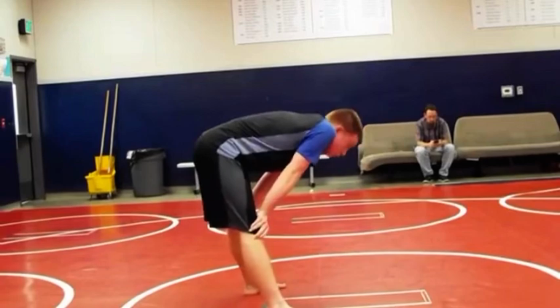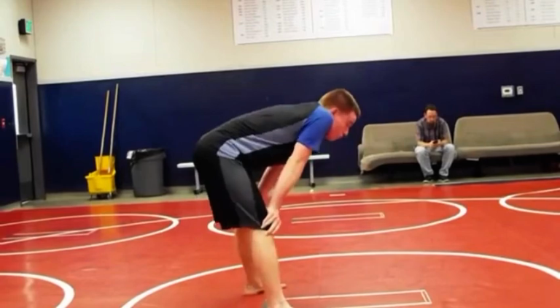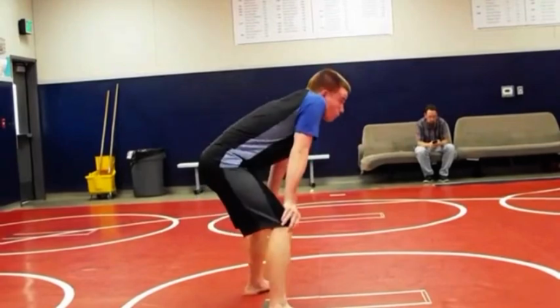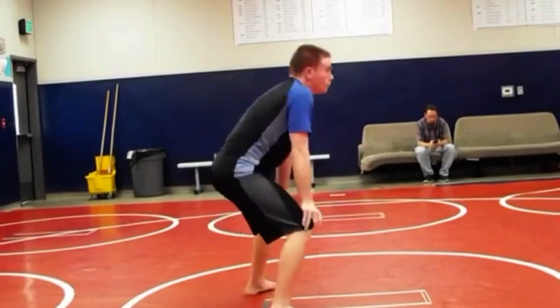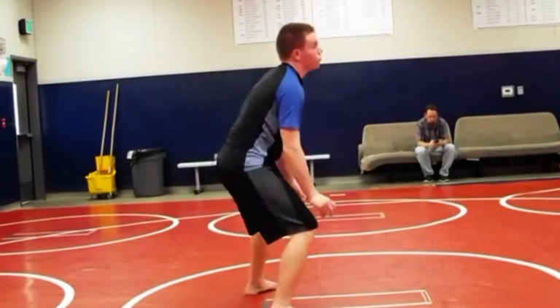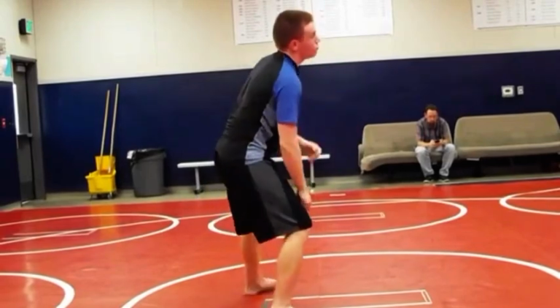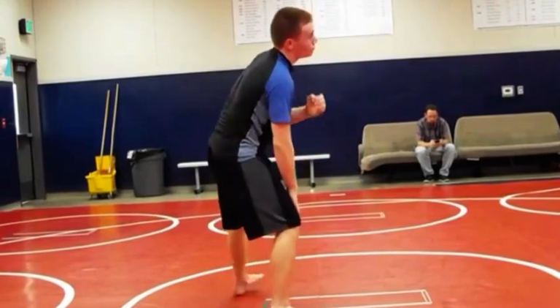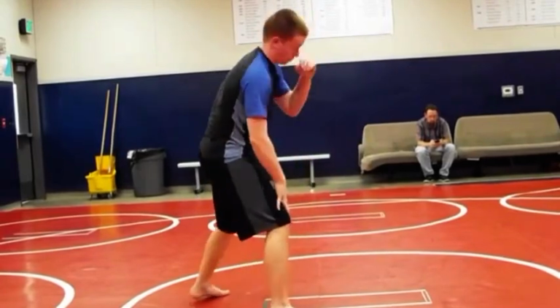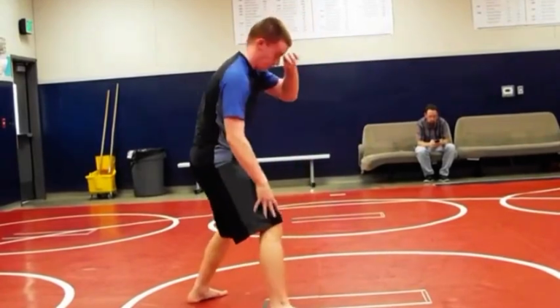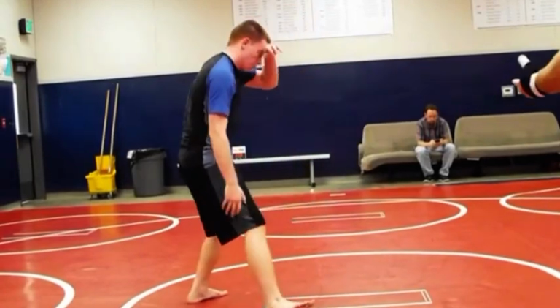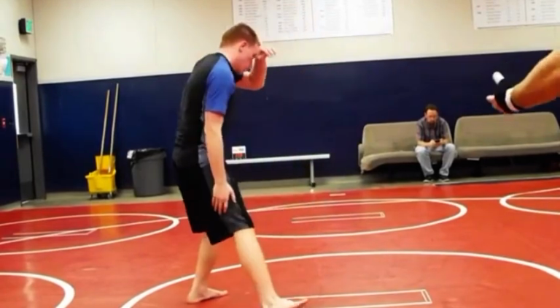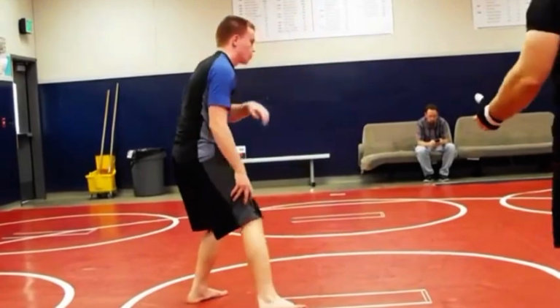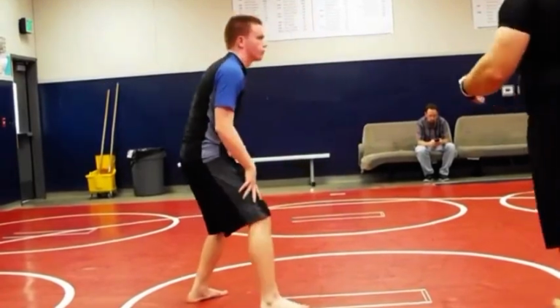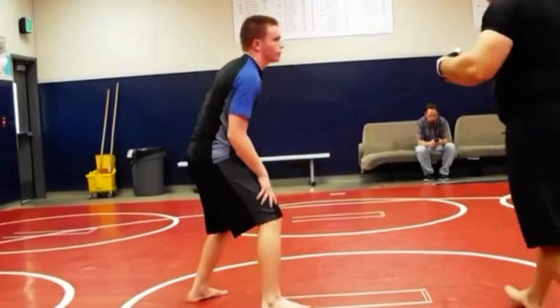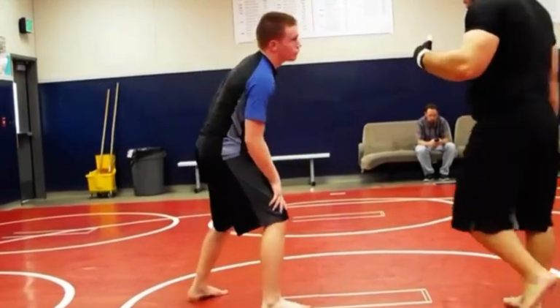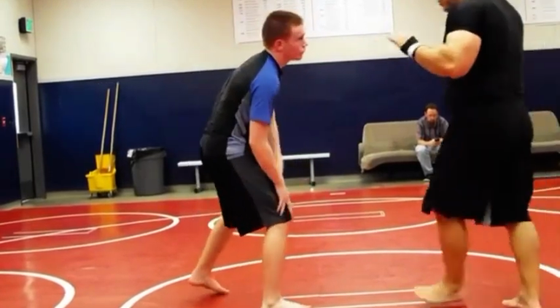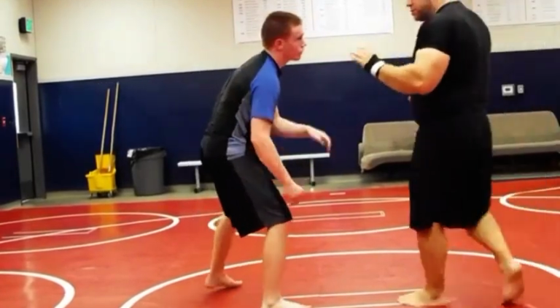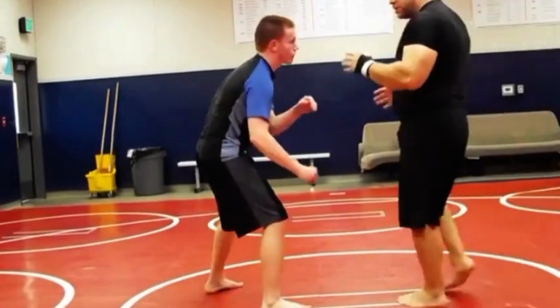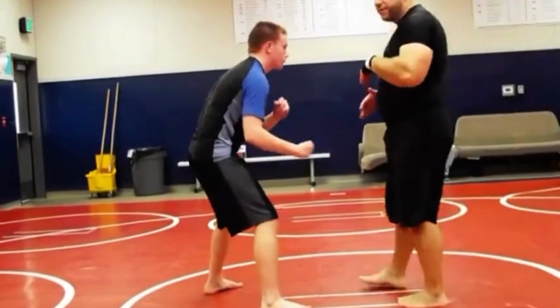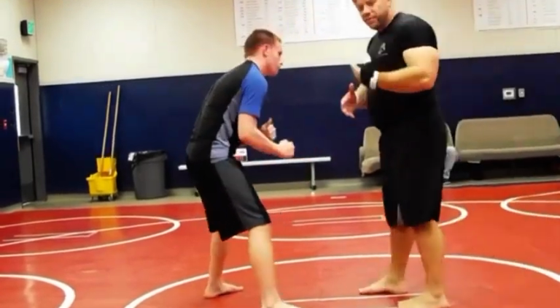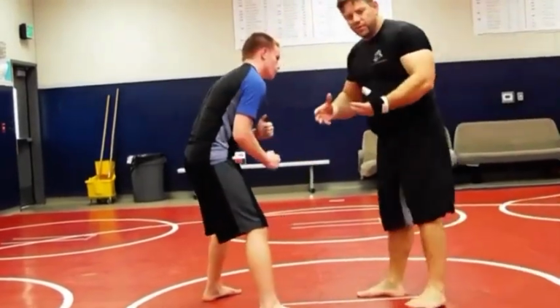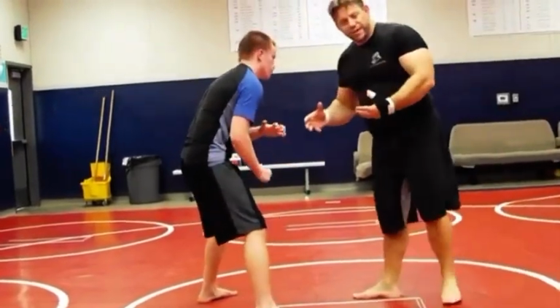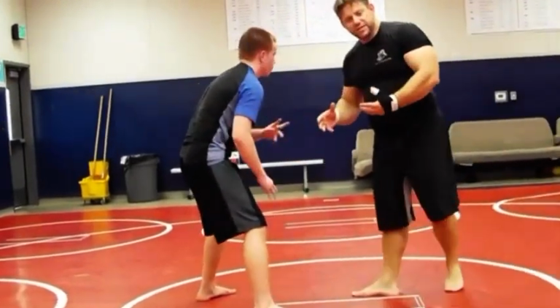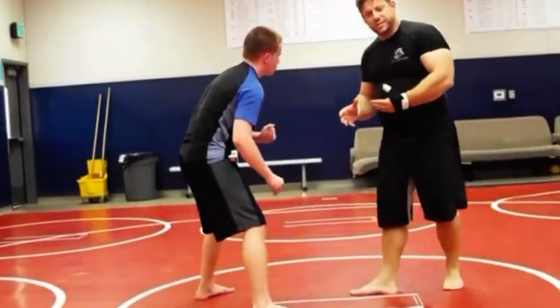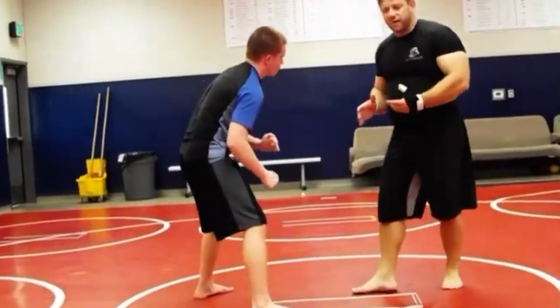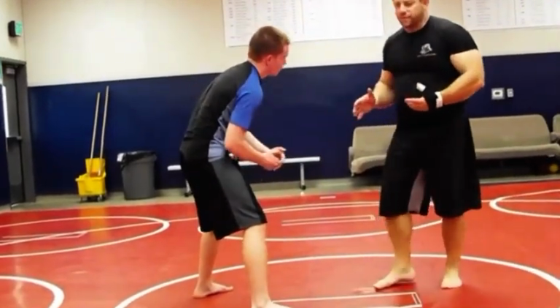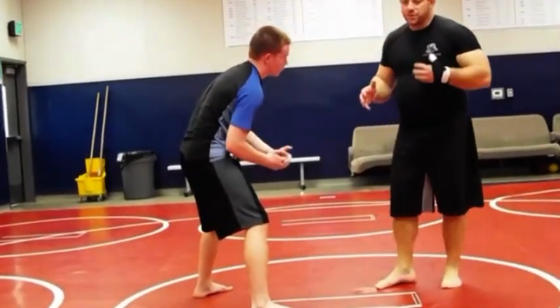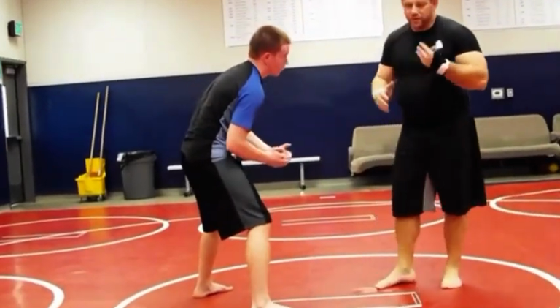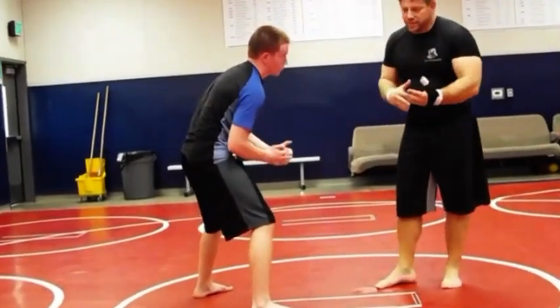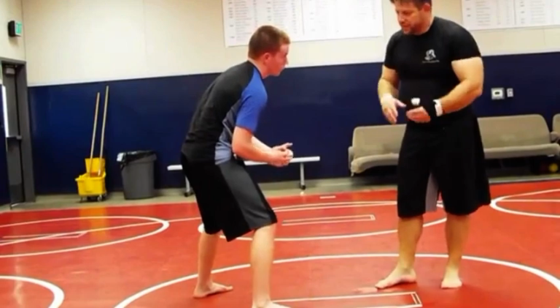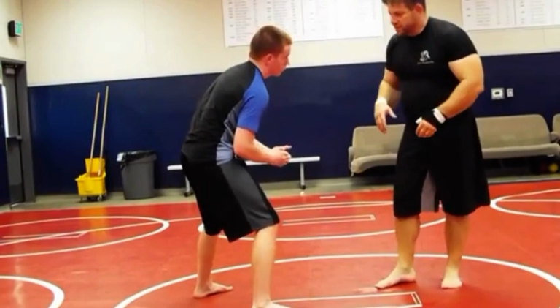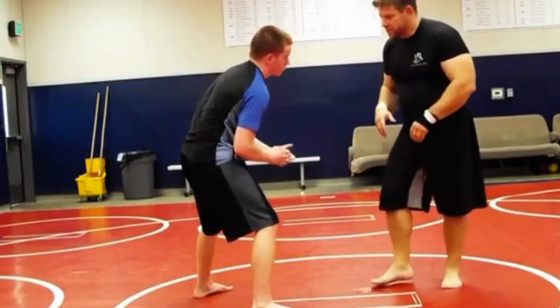Welcome to the Front Headlock Series. Remember, this is the beginning. Once you get the fundamental basis down, there's a lot of attacks you can do.